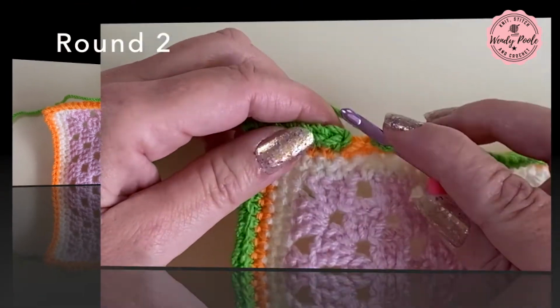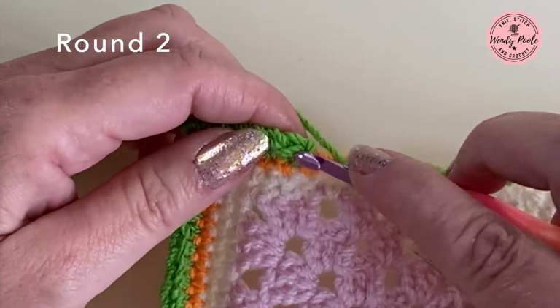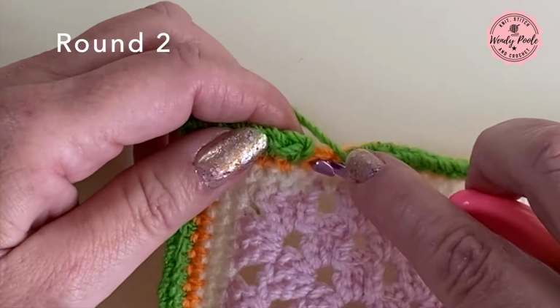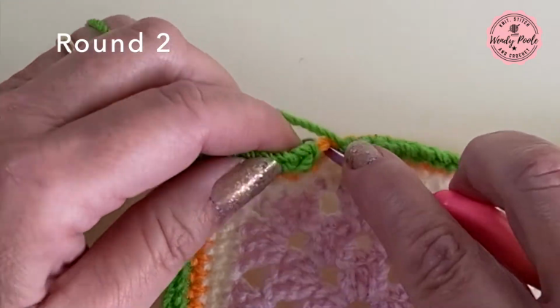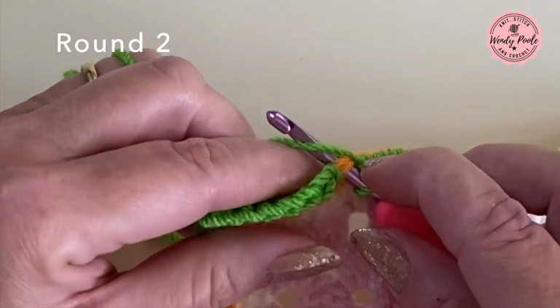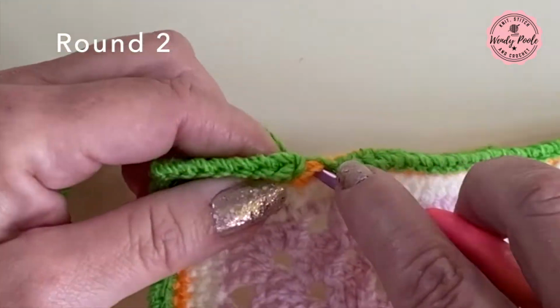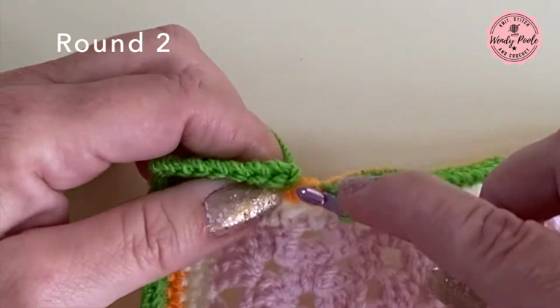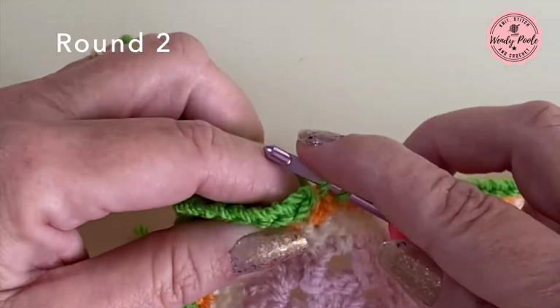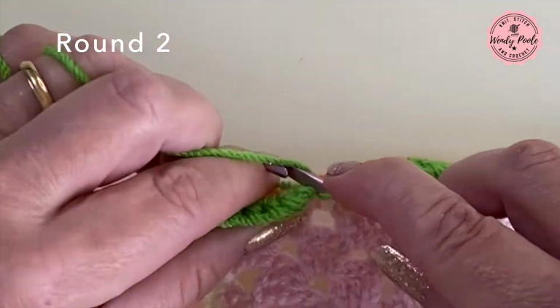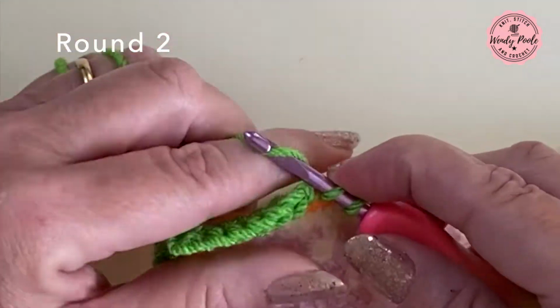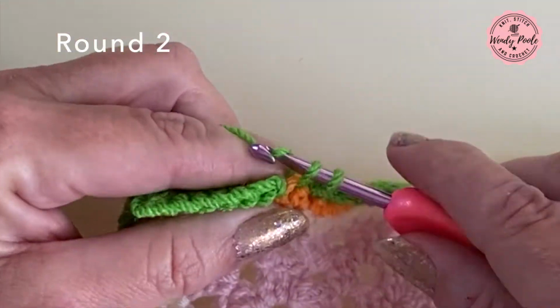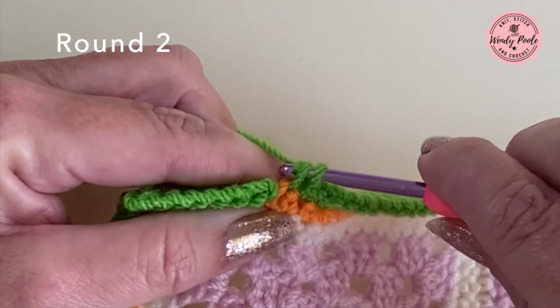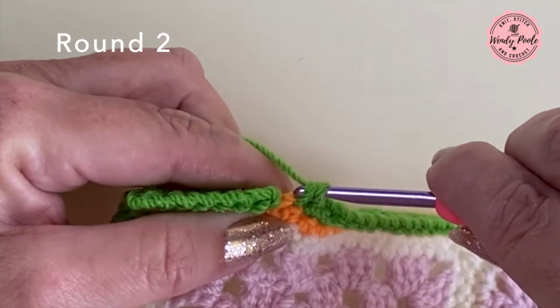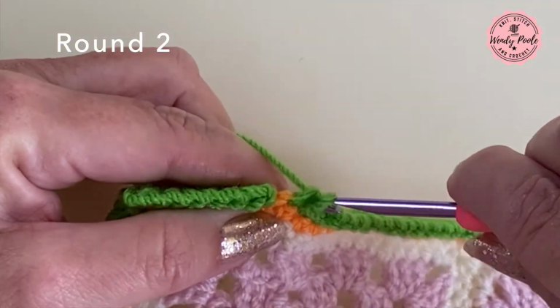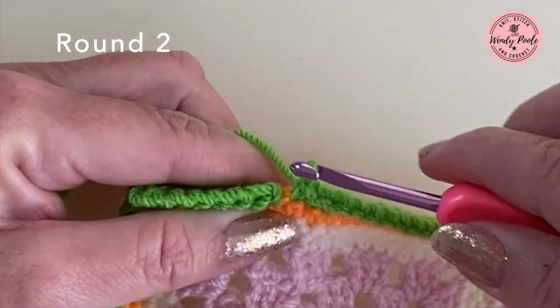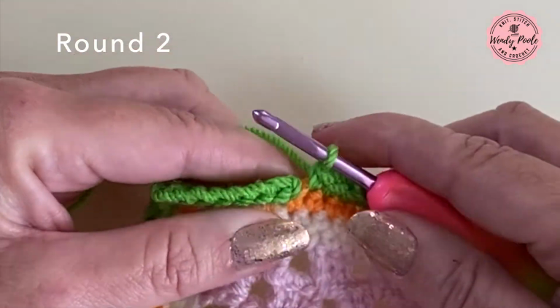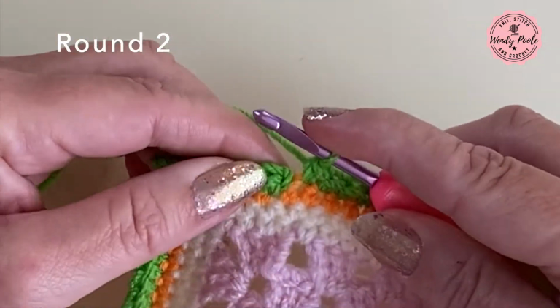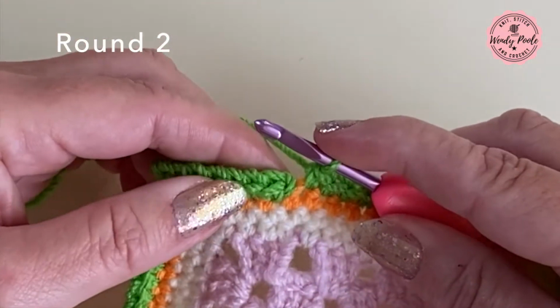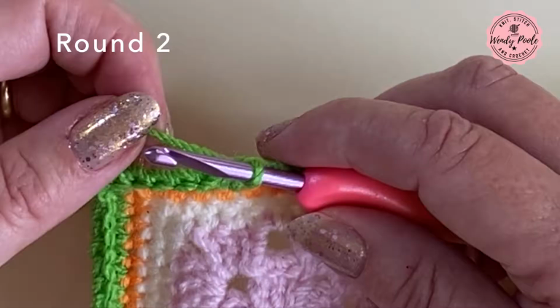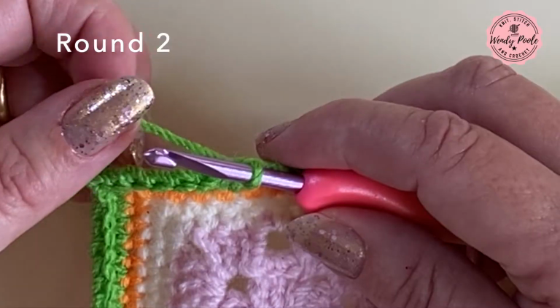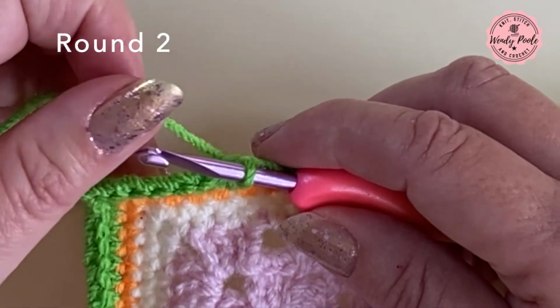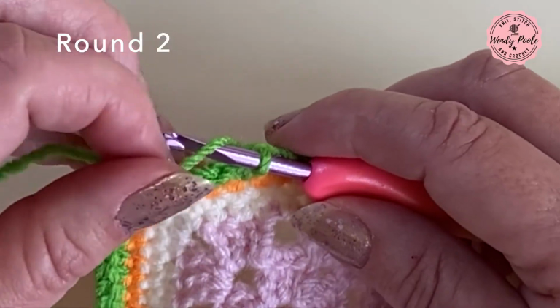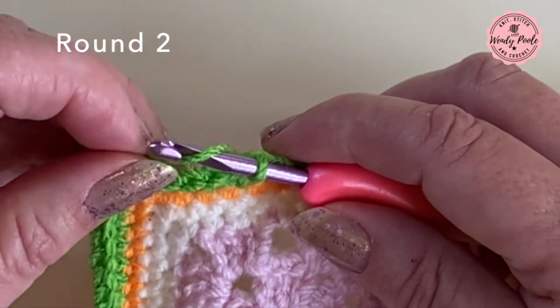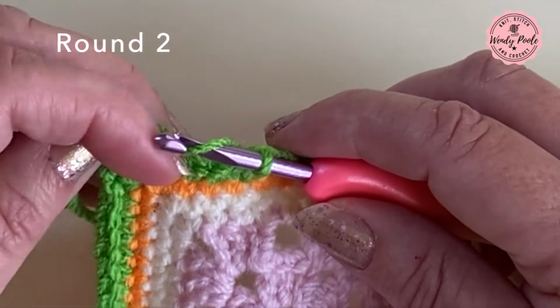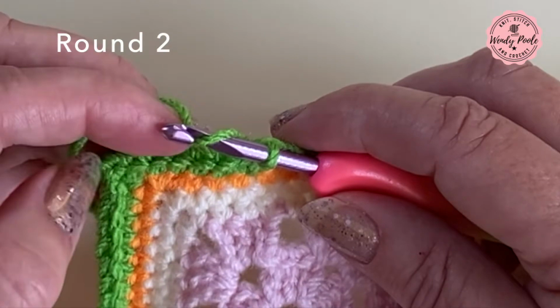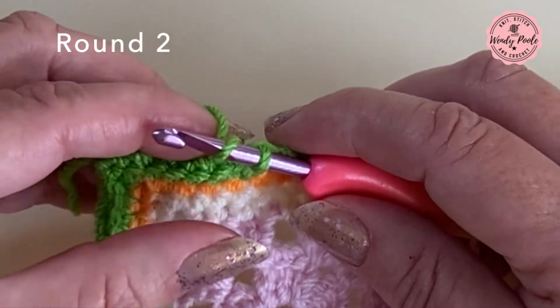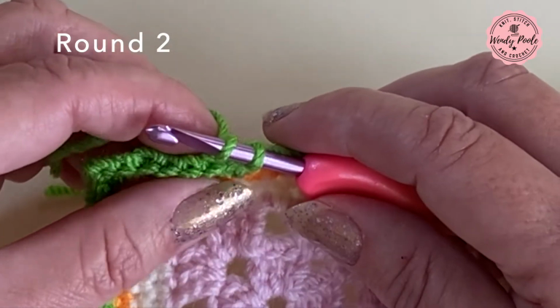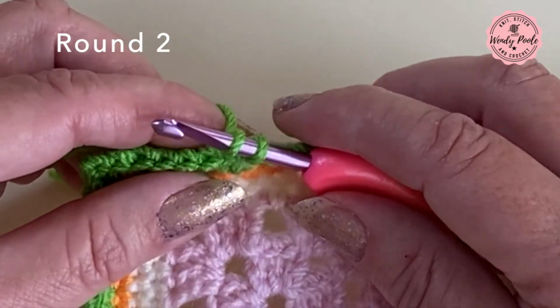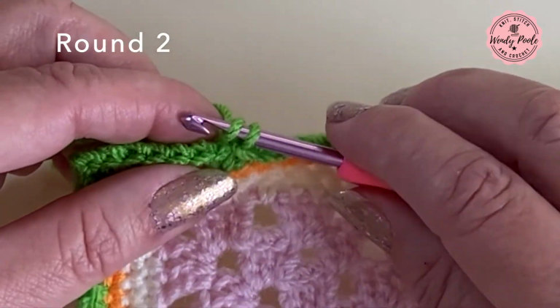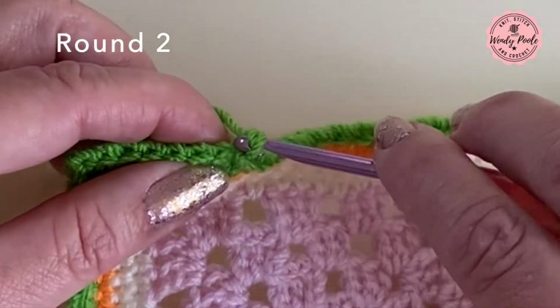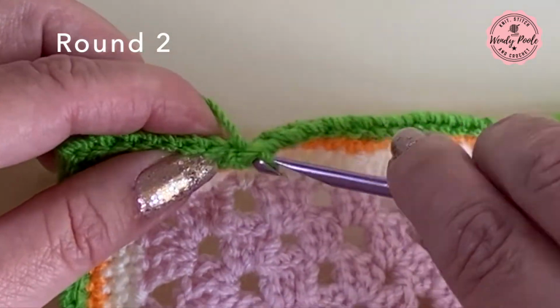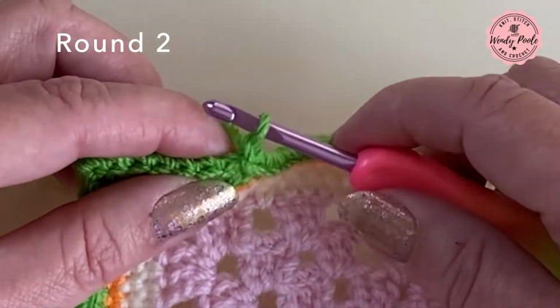I'm now just making my last double crochet stitch in round two and I can join with a slip stitch and fasten off.